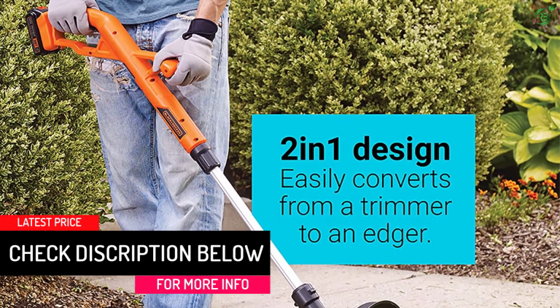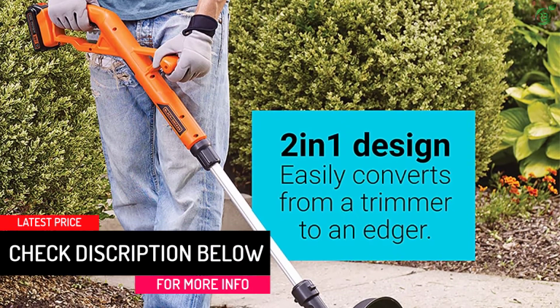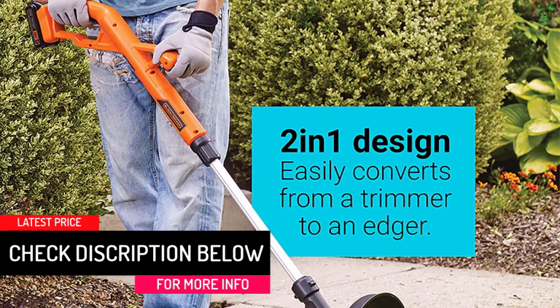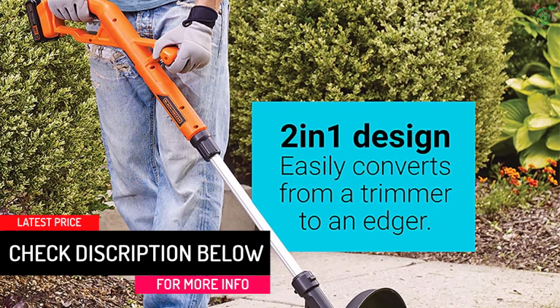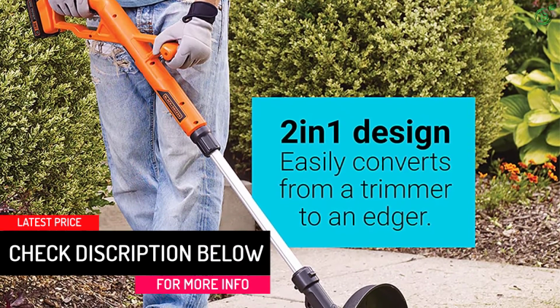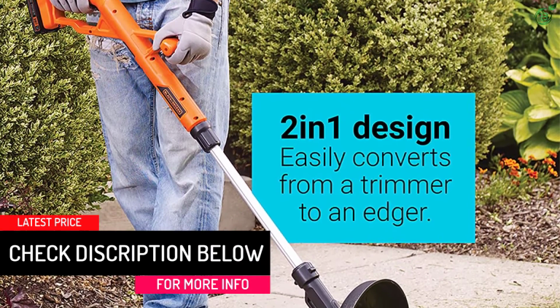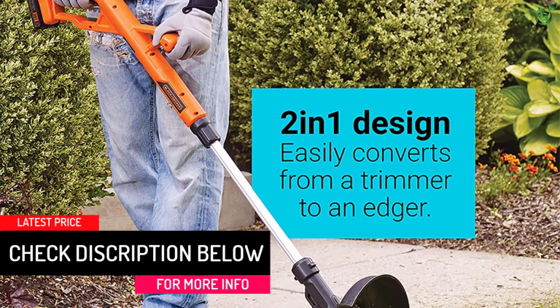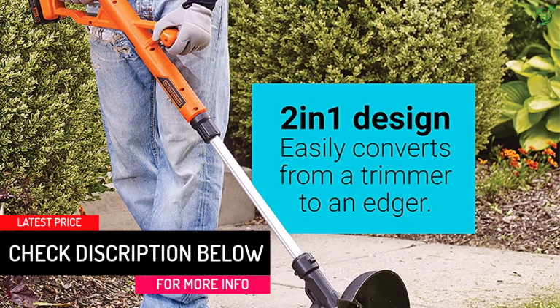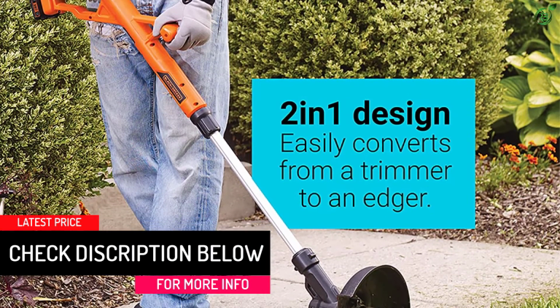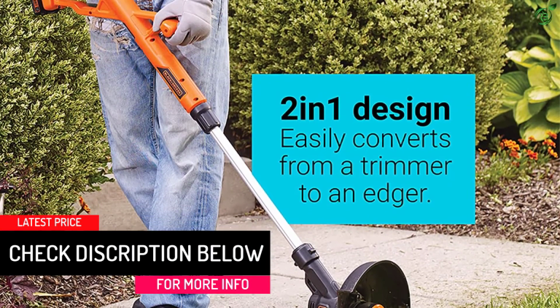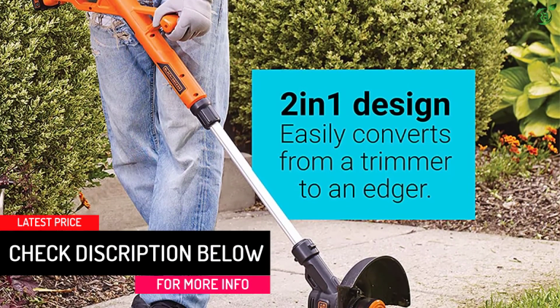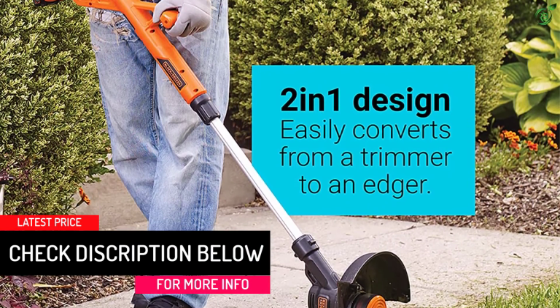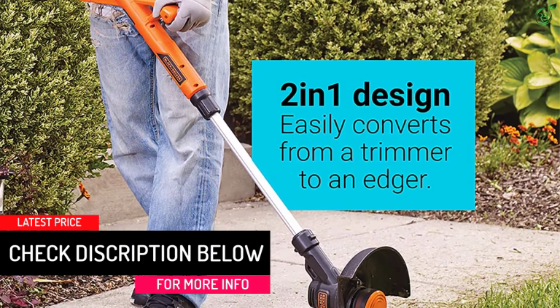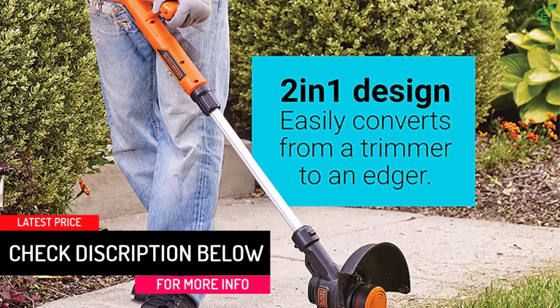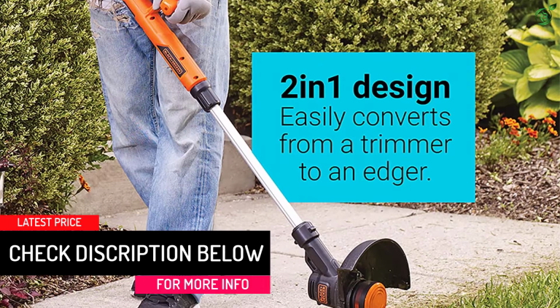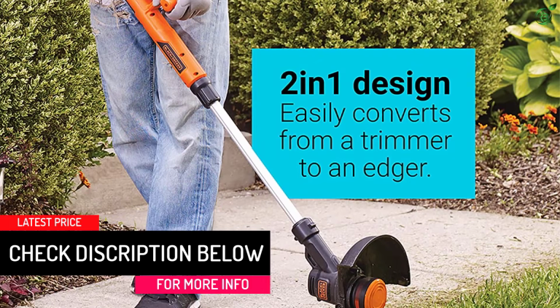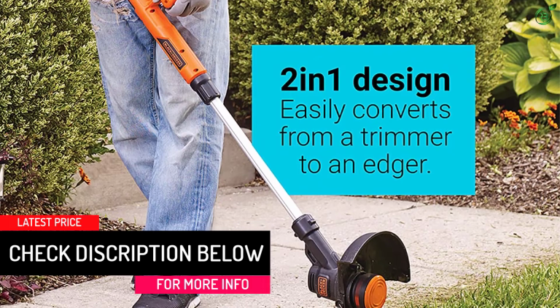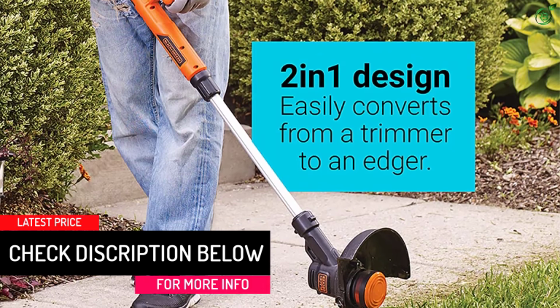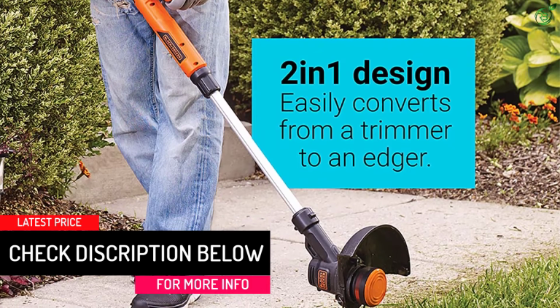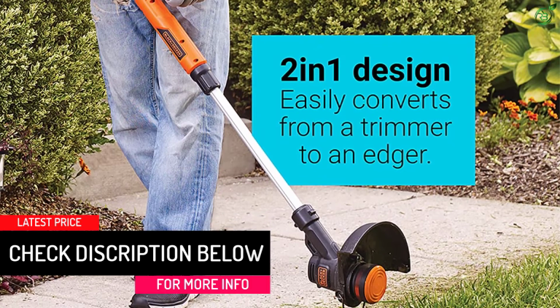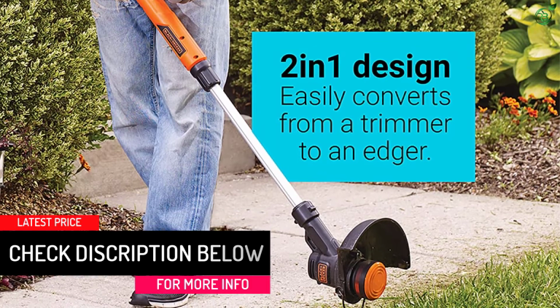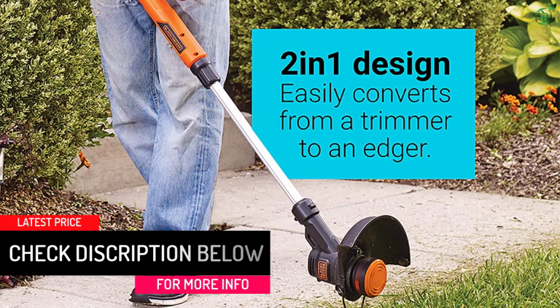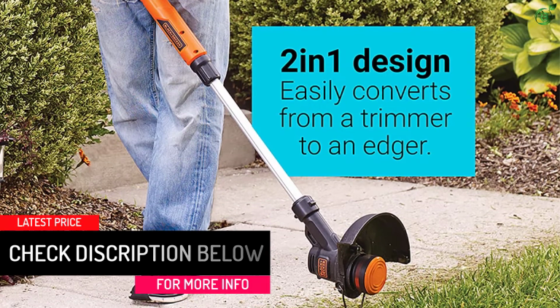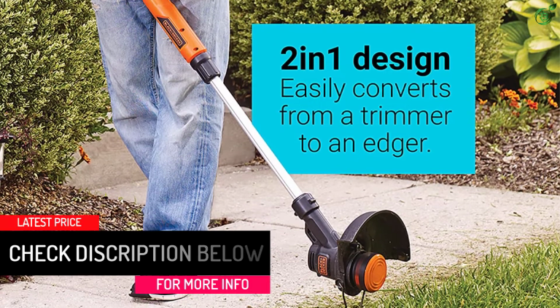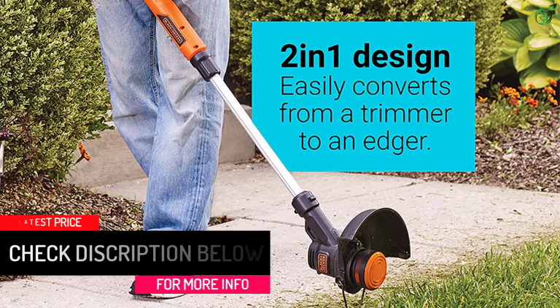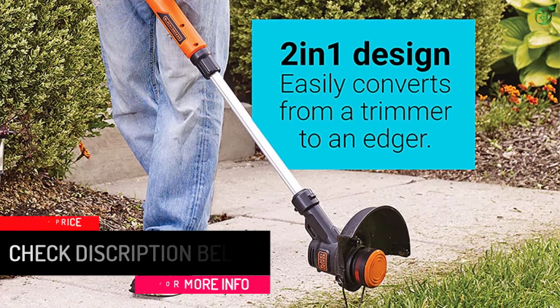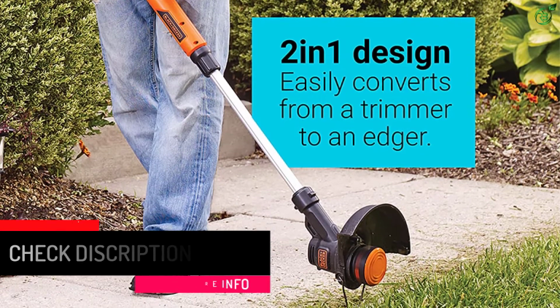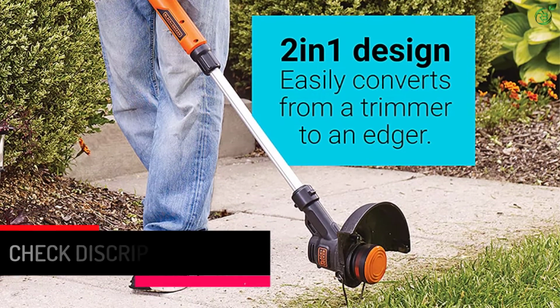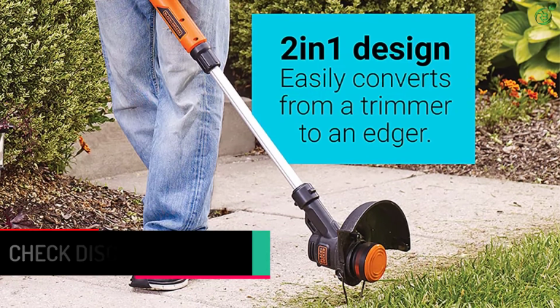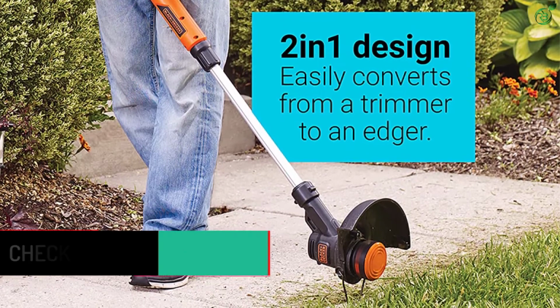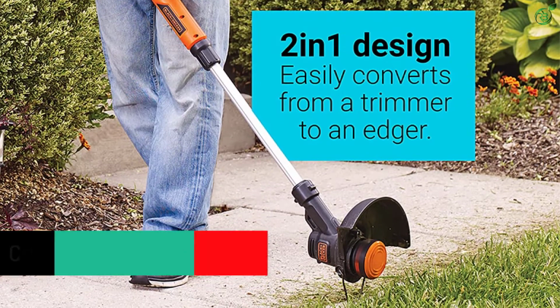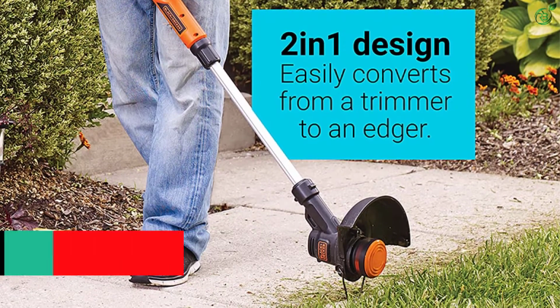It easily rotates 180 degrees from a cordless string trimmer to an edger for versatile use.